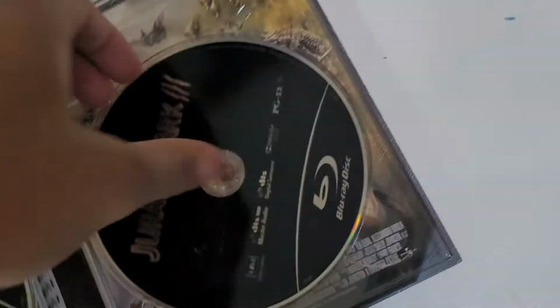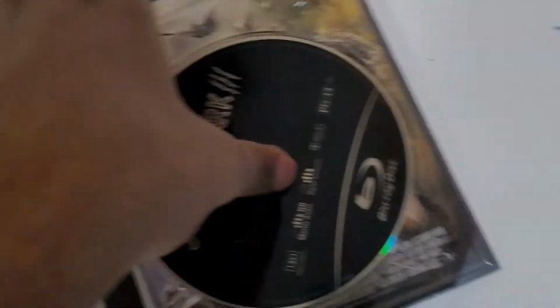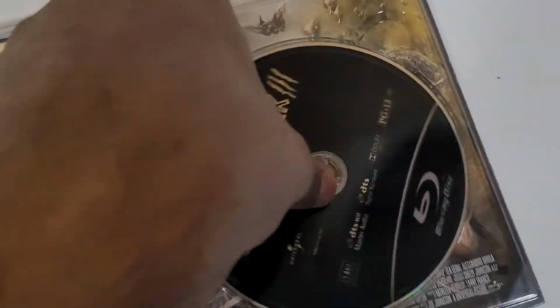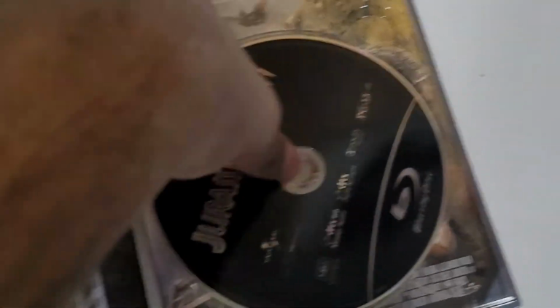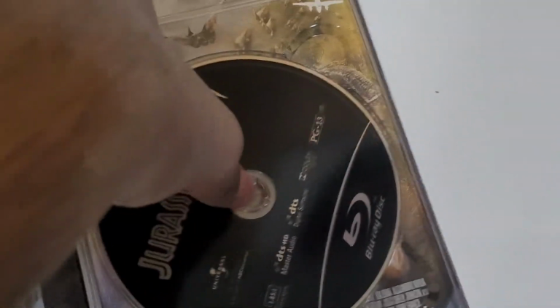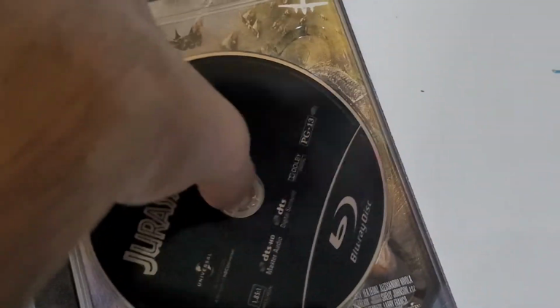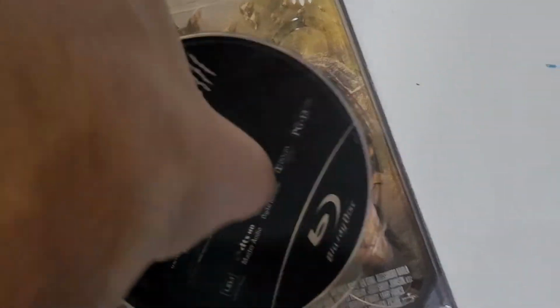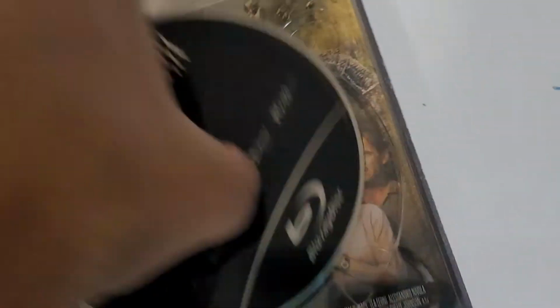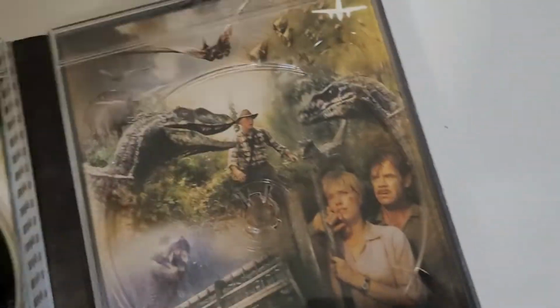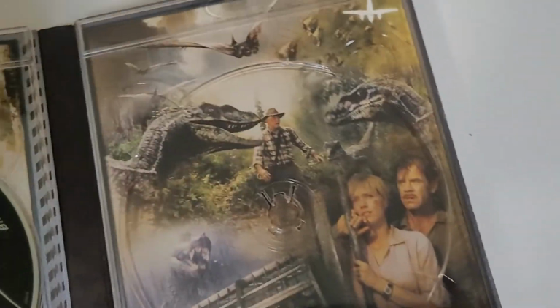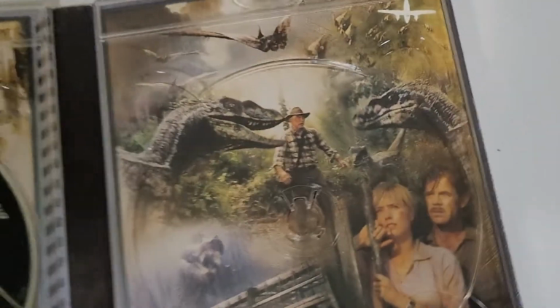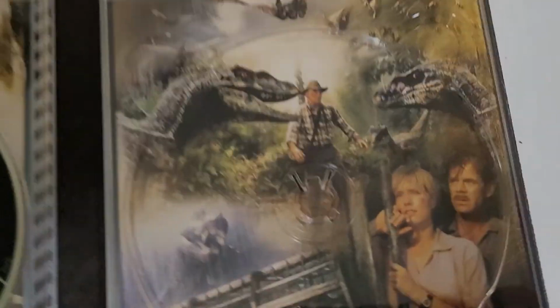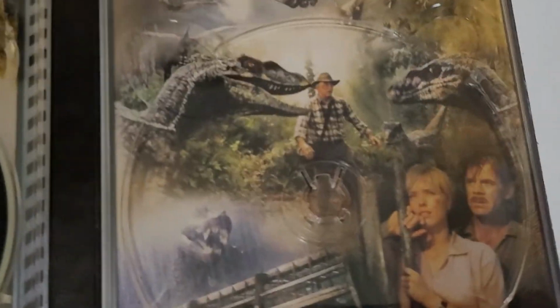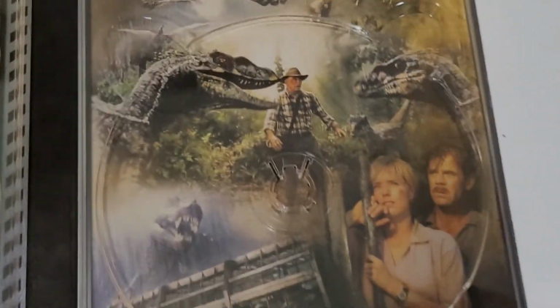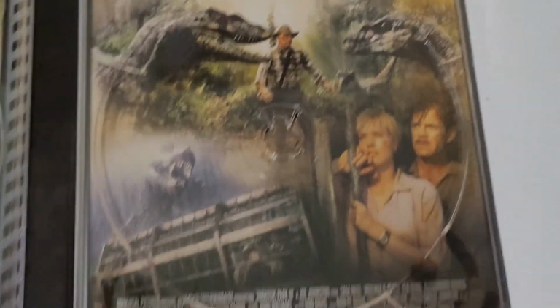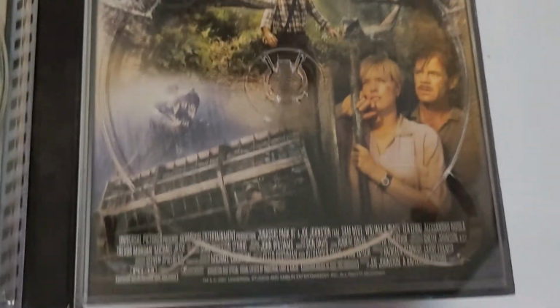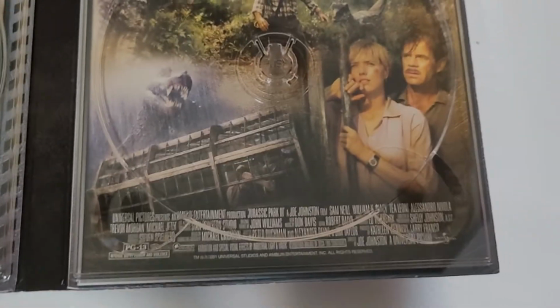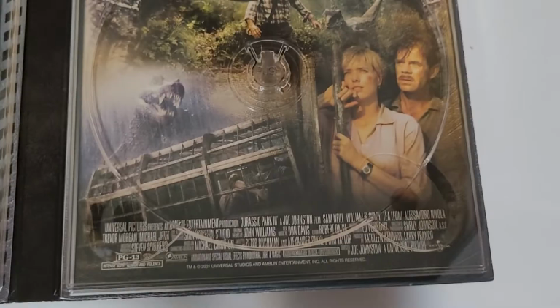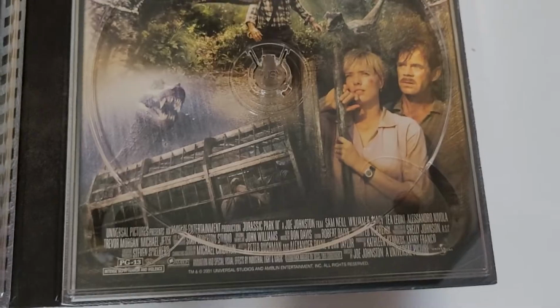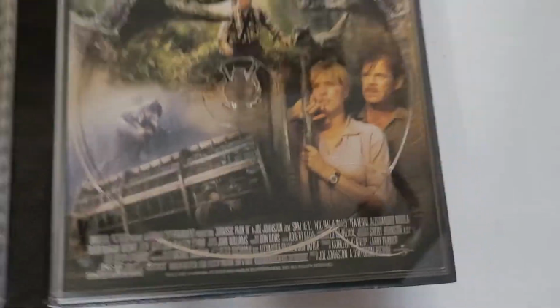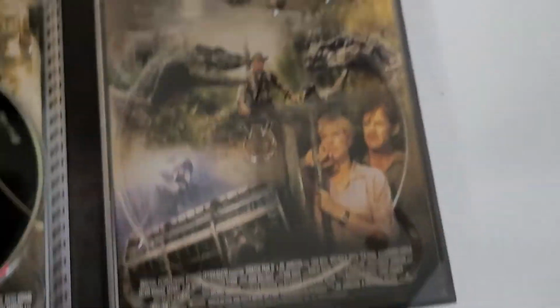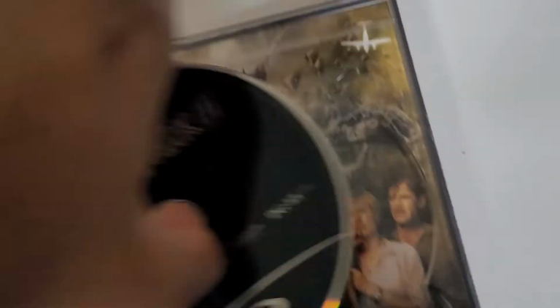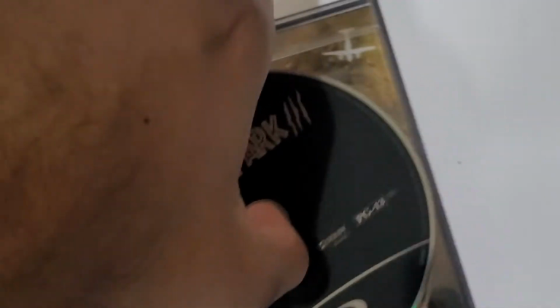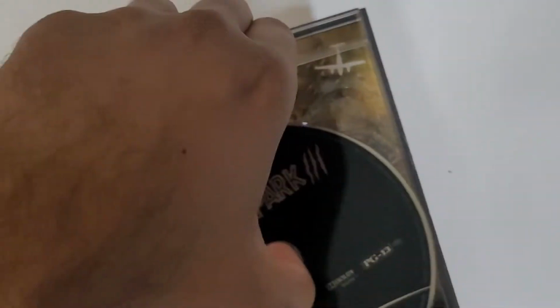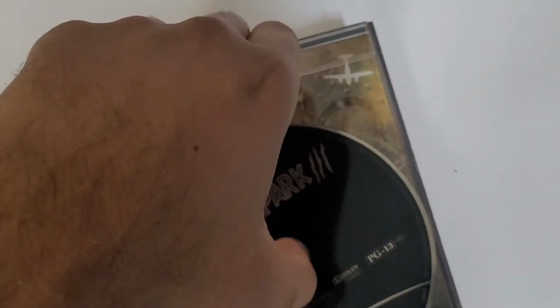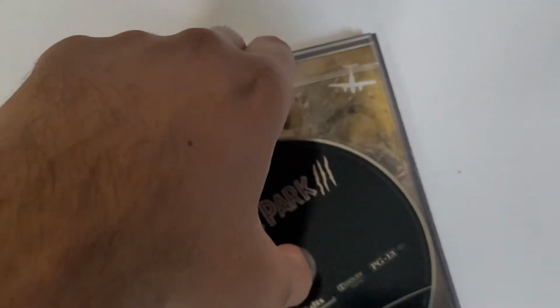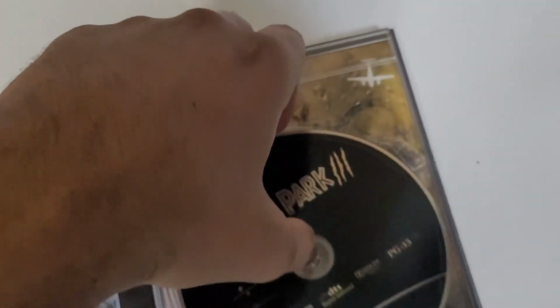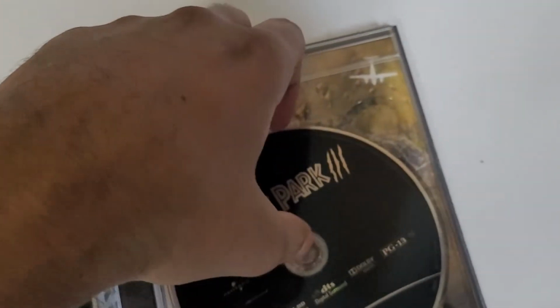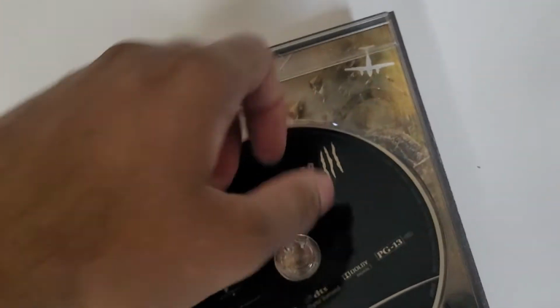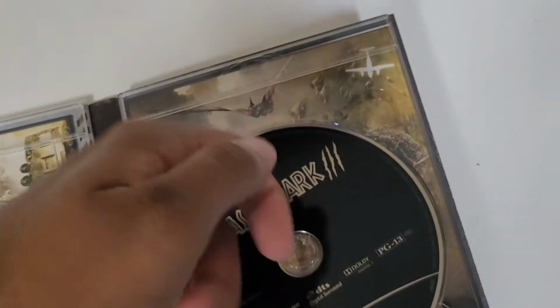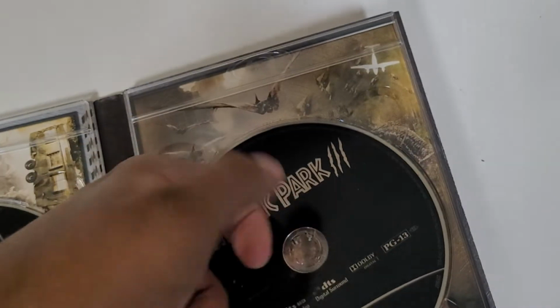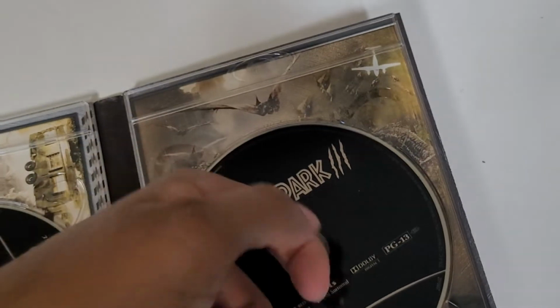And there's Part 3 — used to be my favorite, but now it's the first one because I got older.